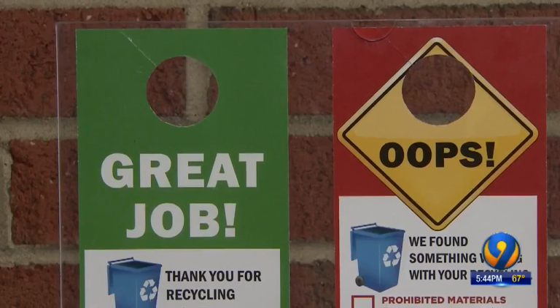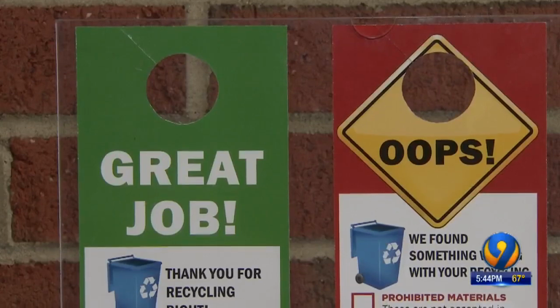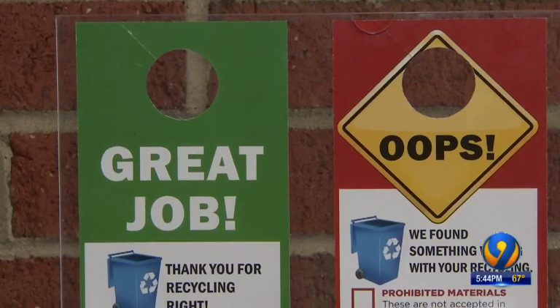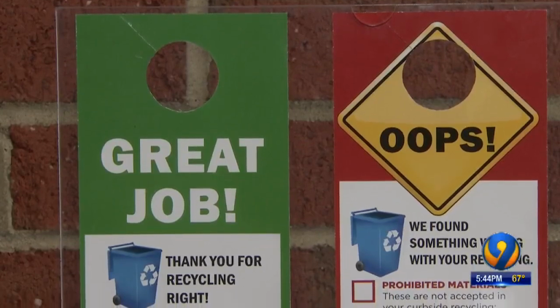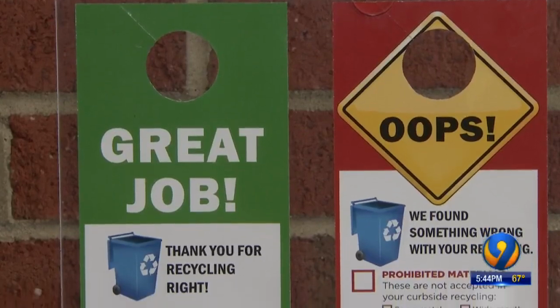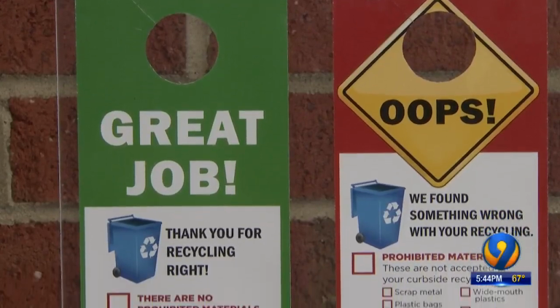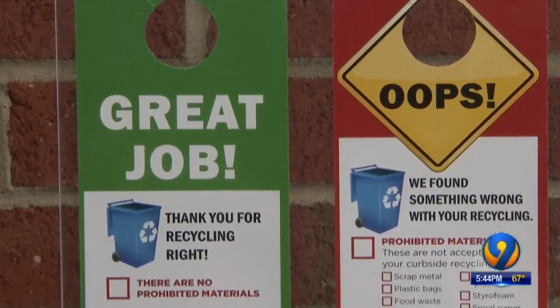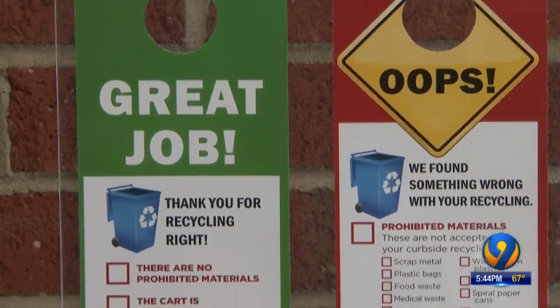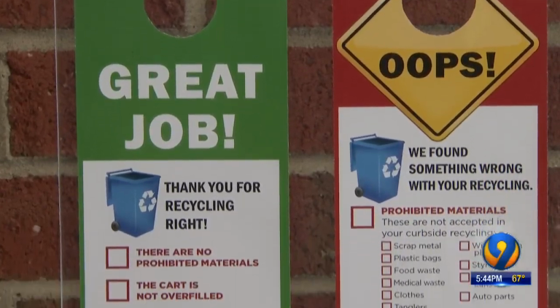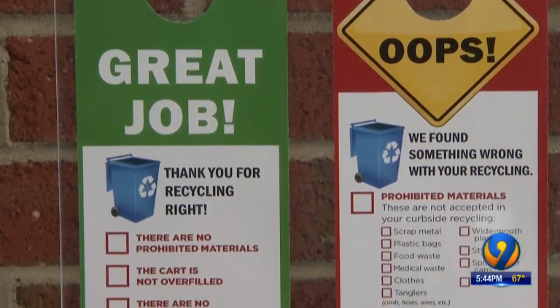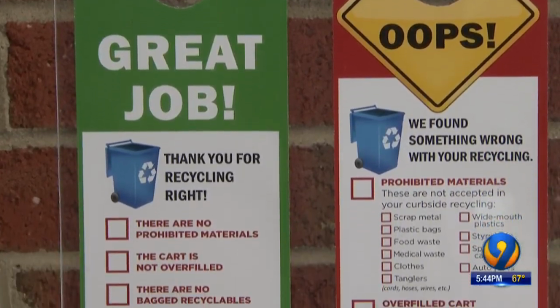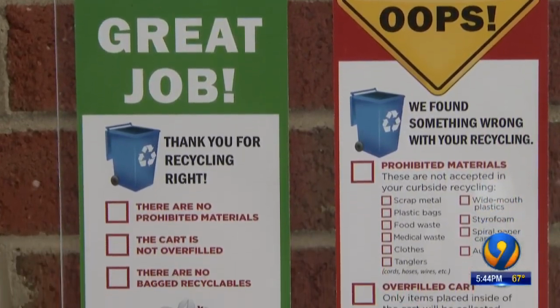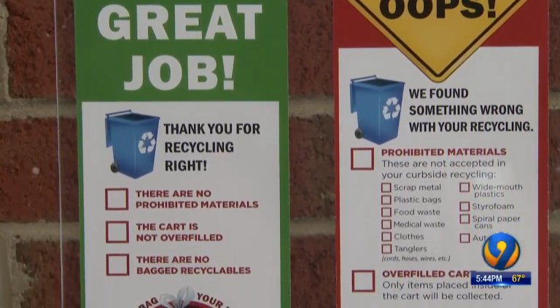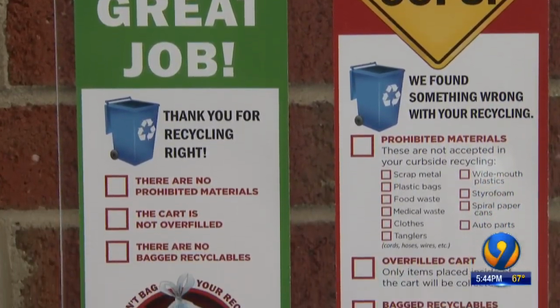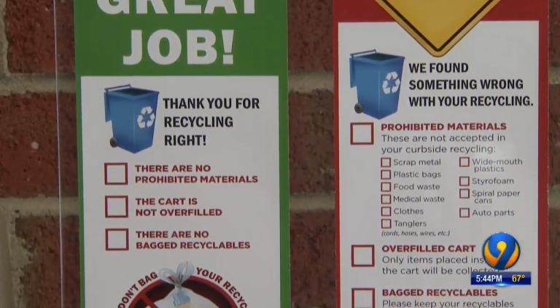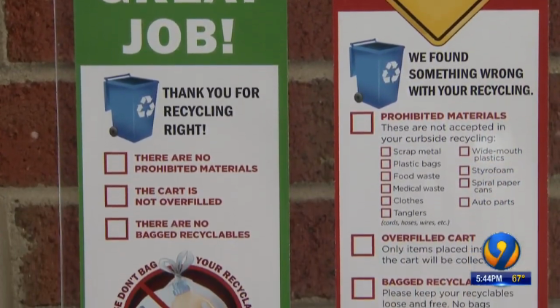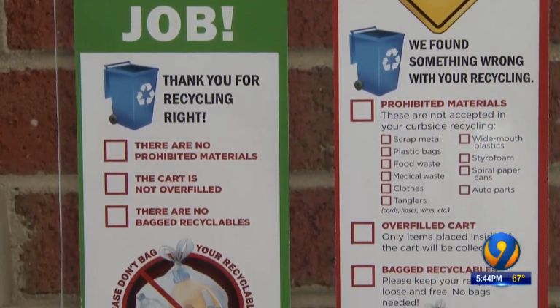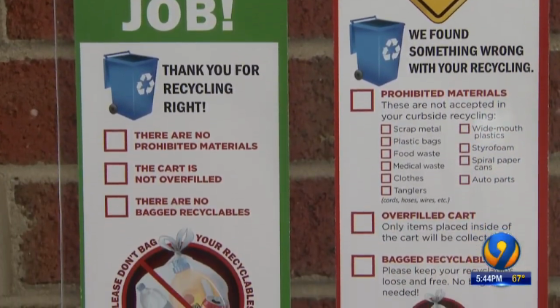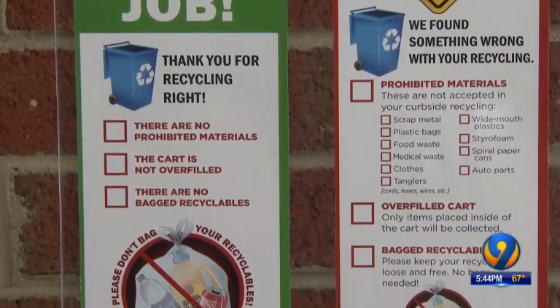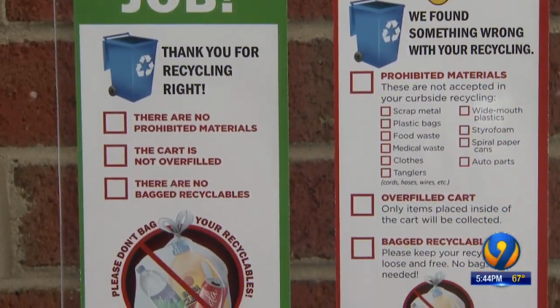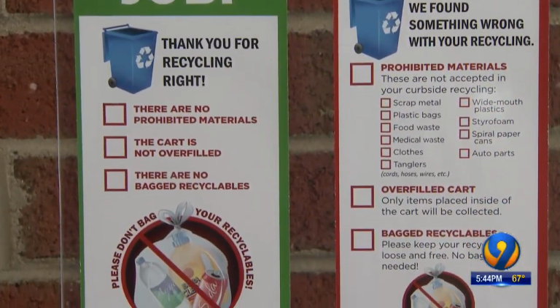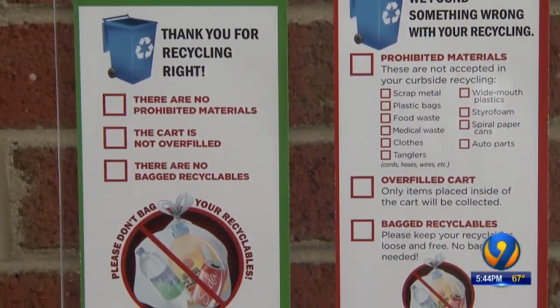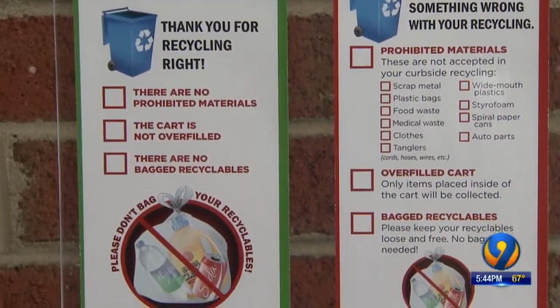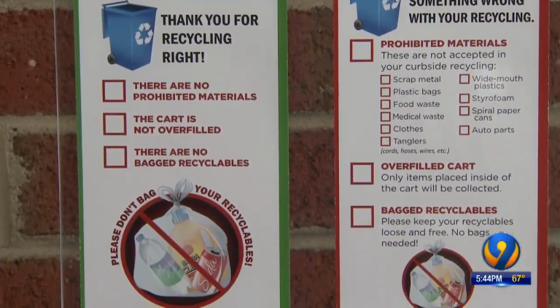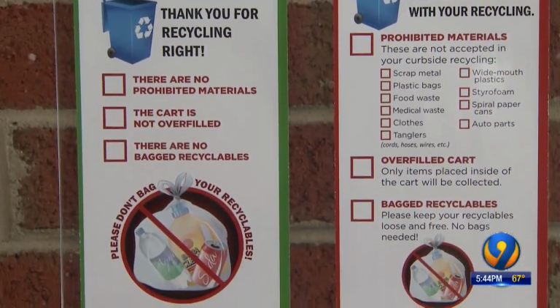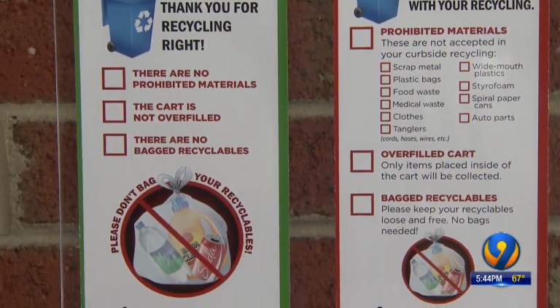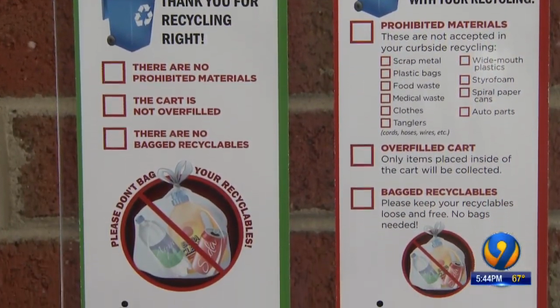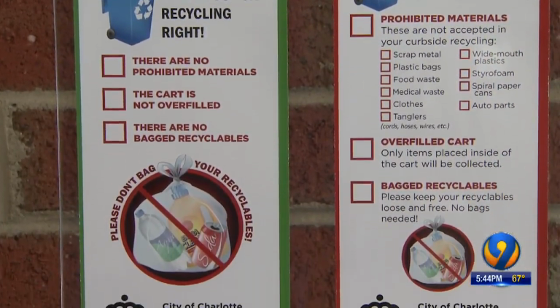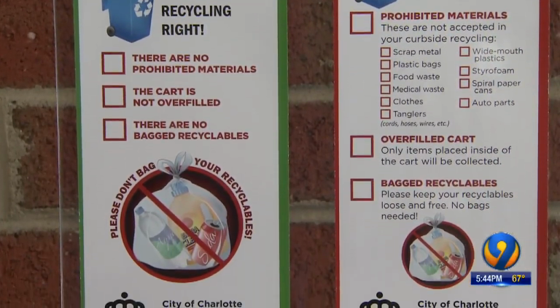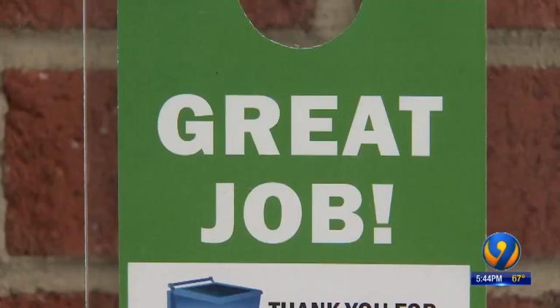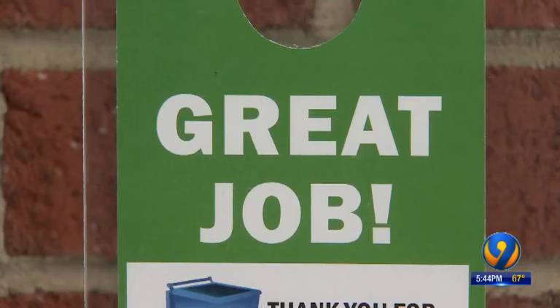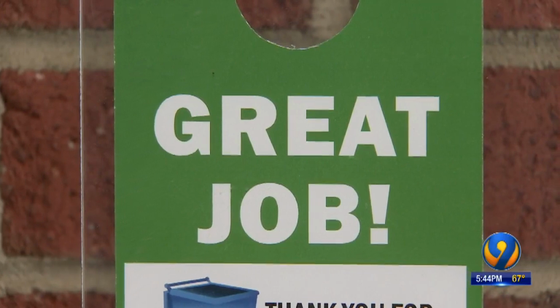Most of us give recycling a good shot, but a lot of us might not even realize we're doing it wrong.